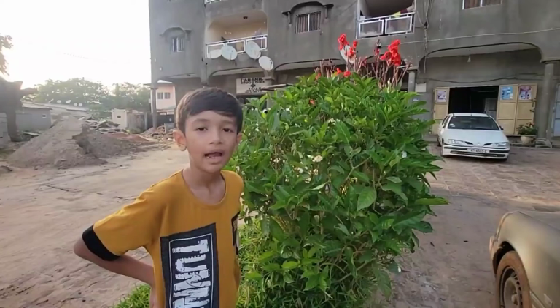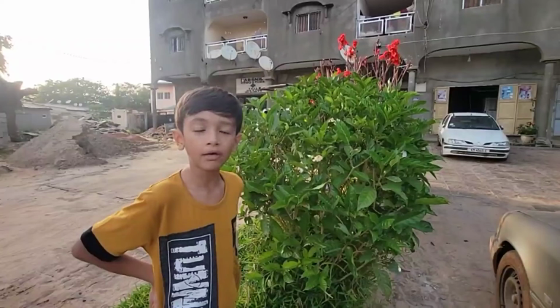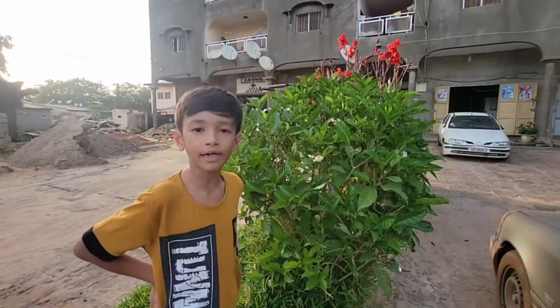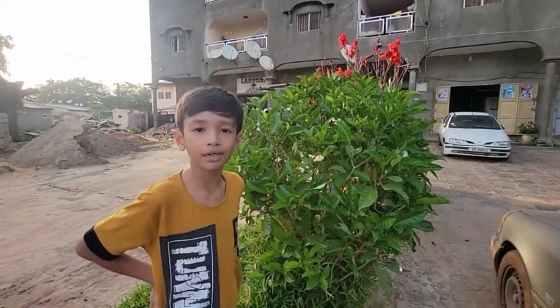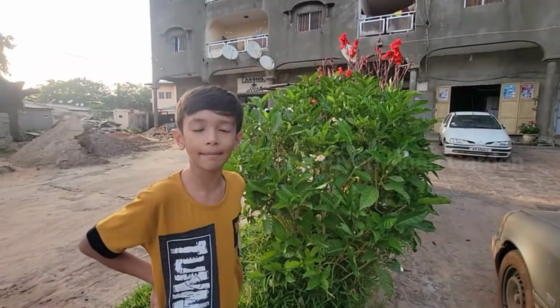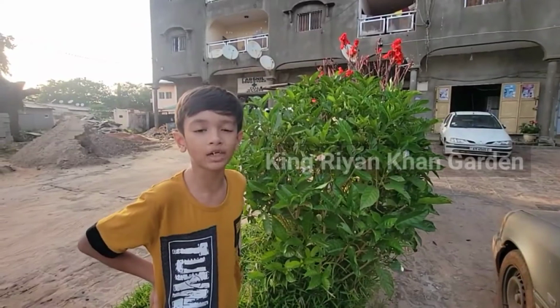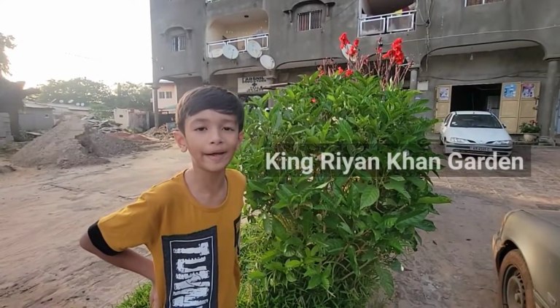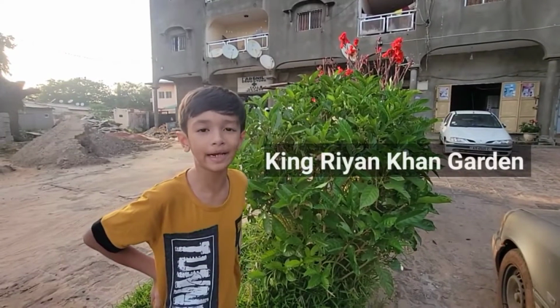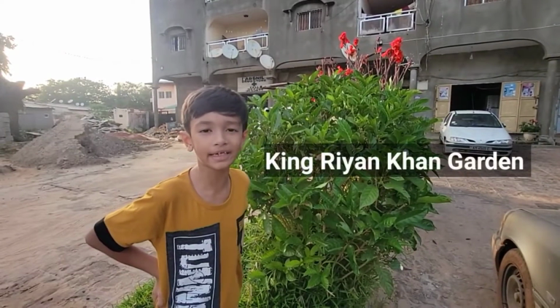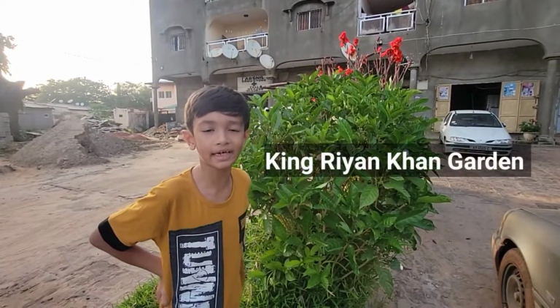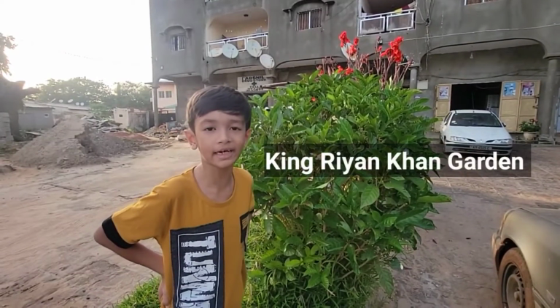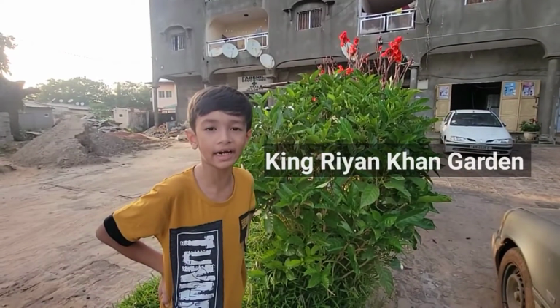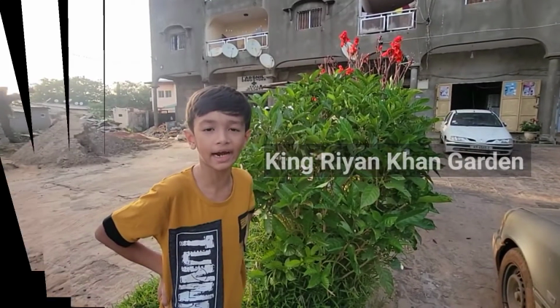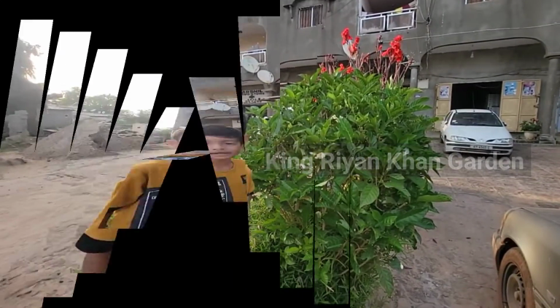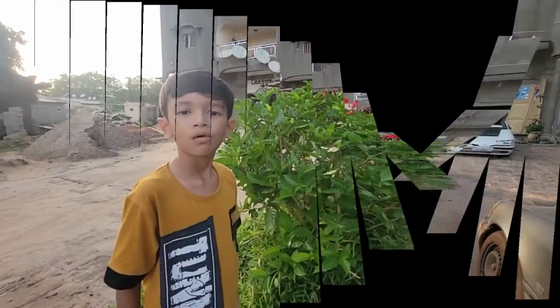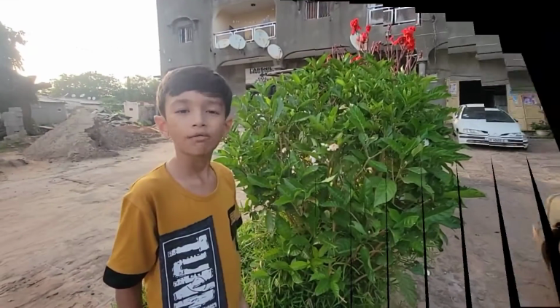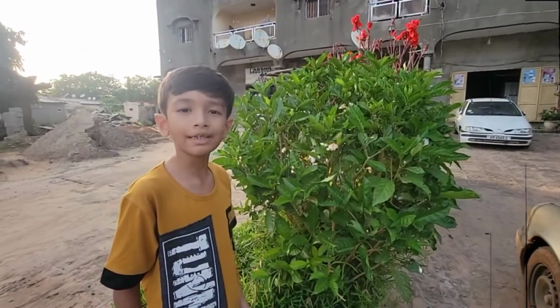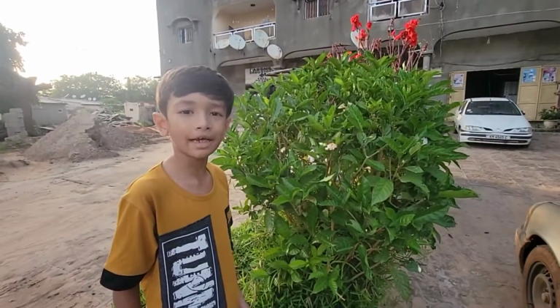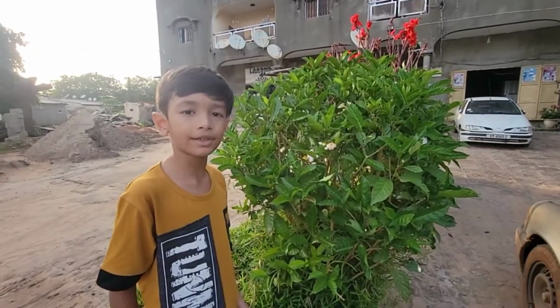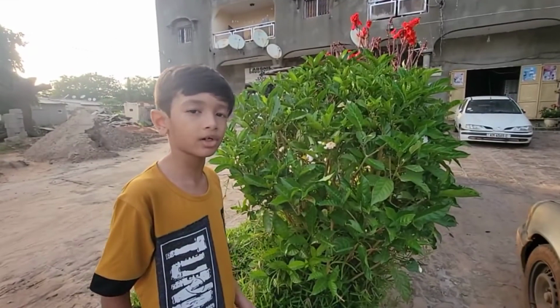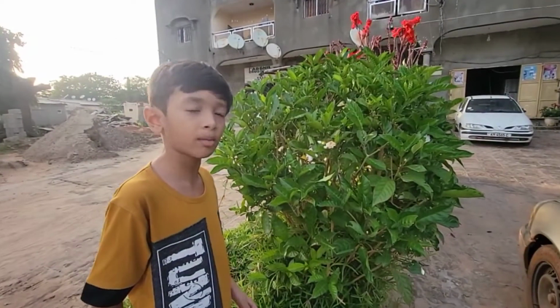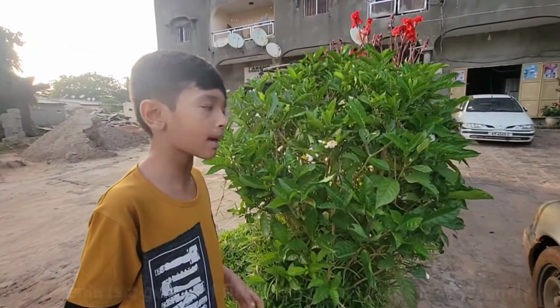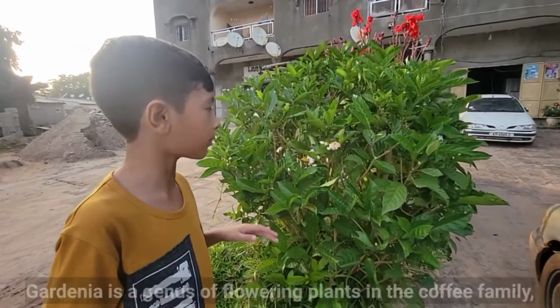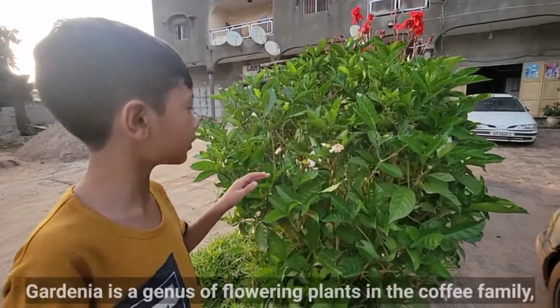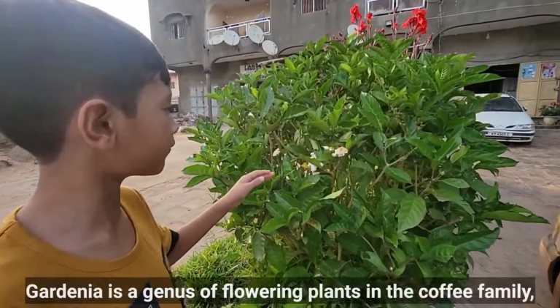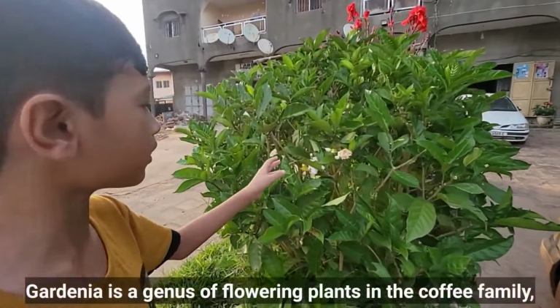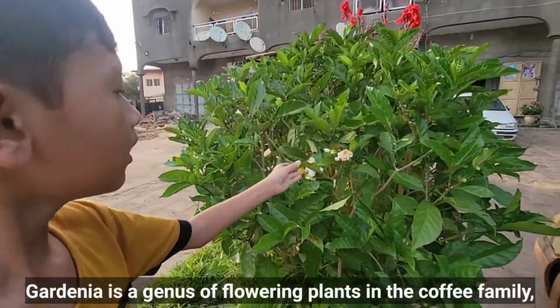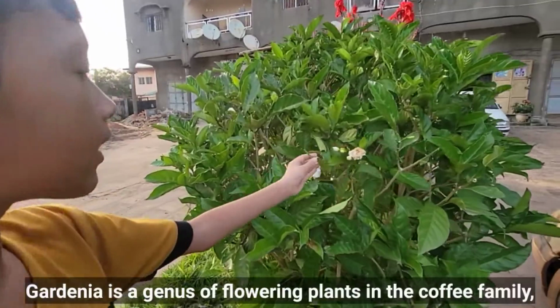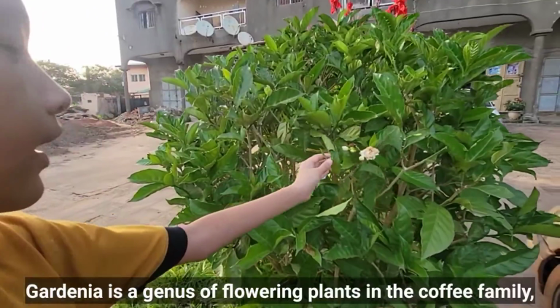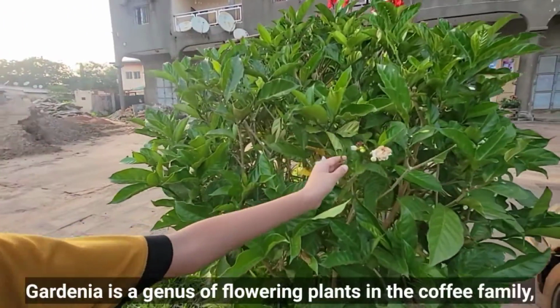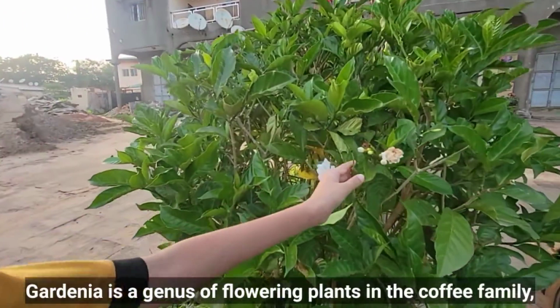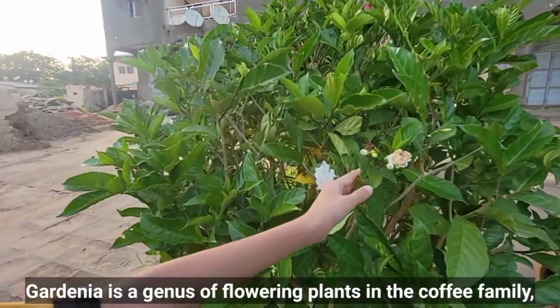Hello friends! Welcome back to our channel, King Nankan Garden. In this video, I will show you how to propagate a beautiful Gardenia plant.